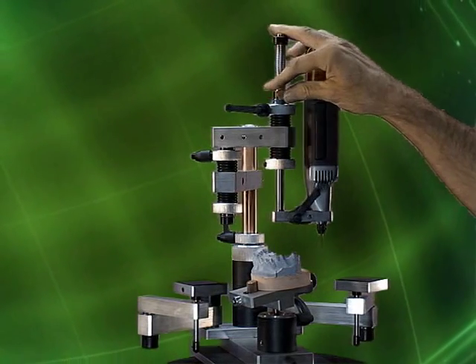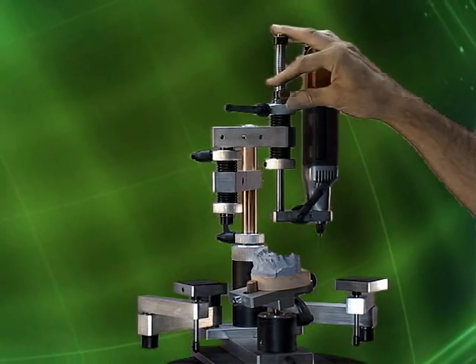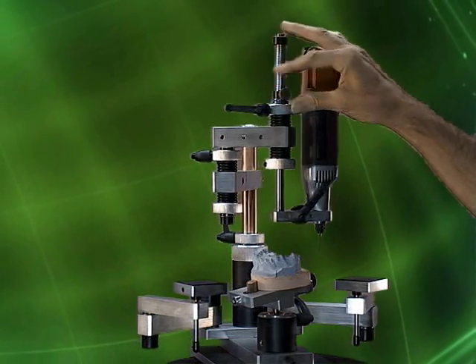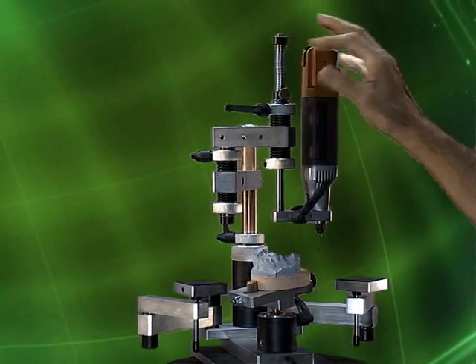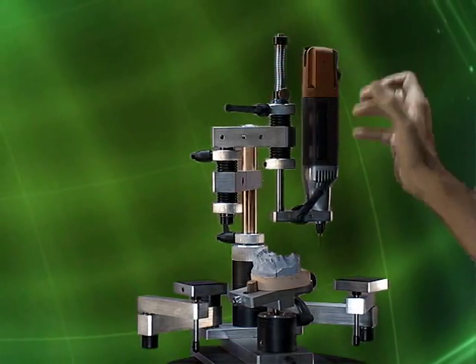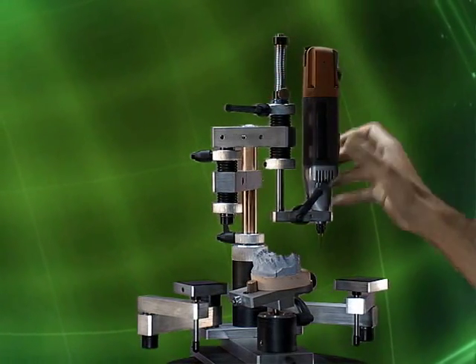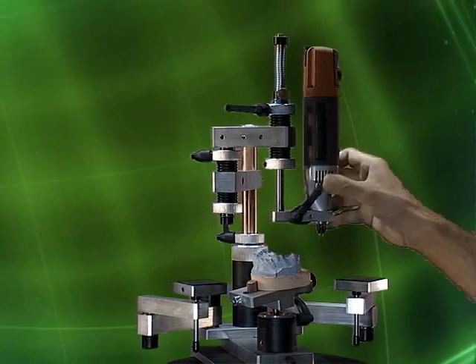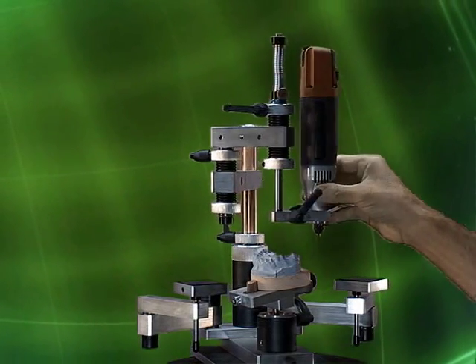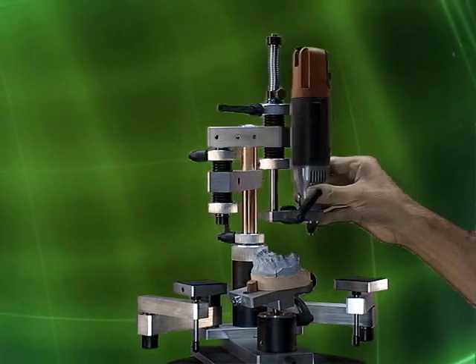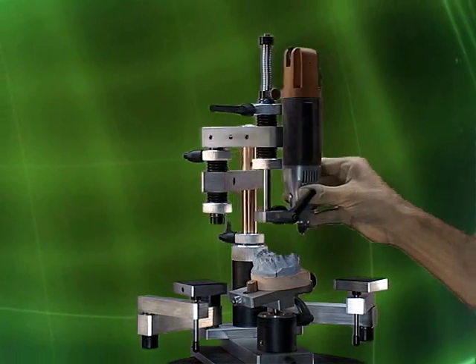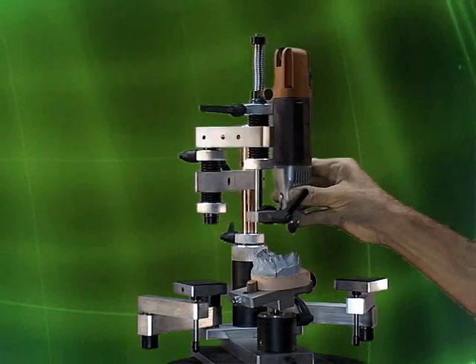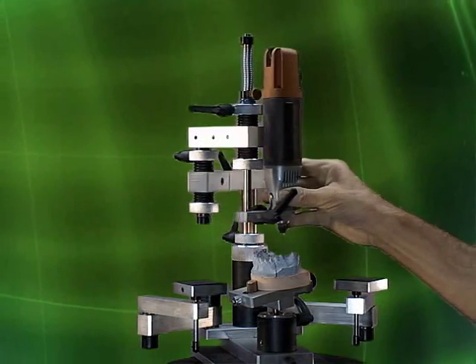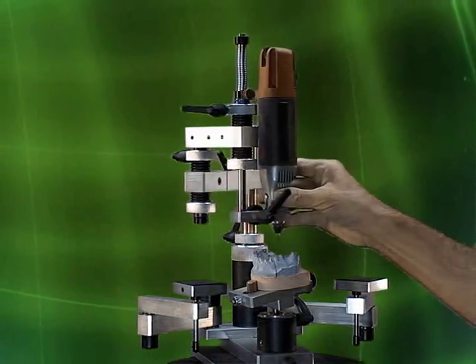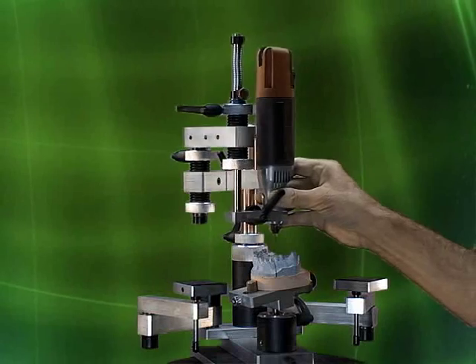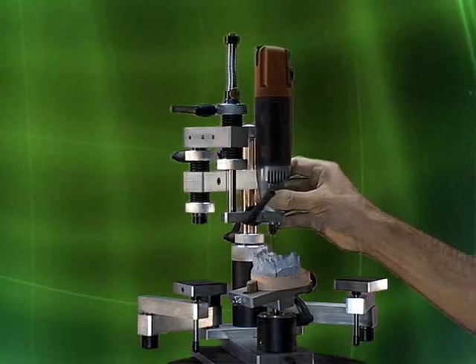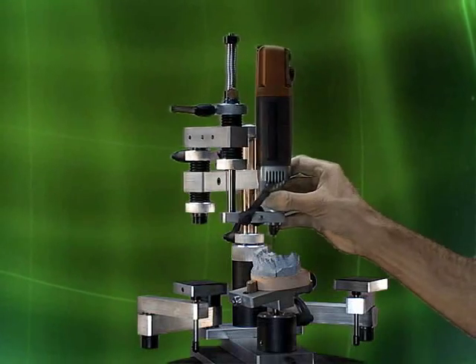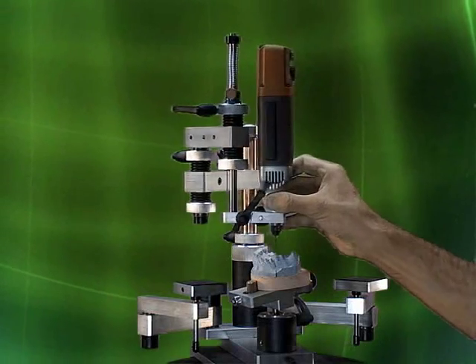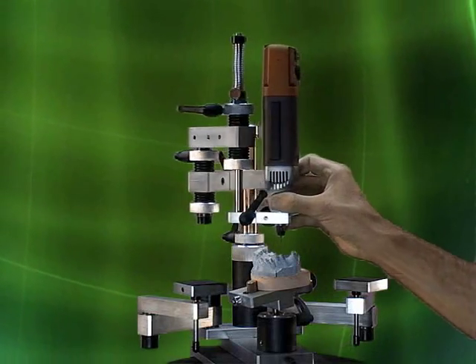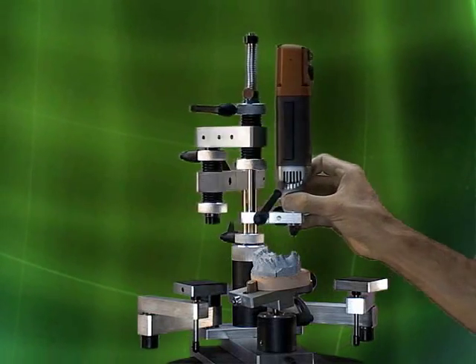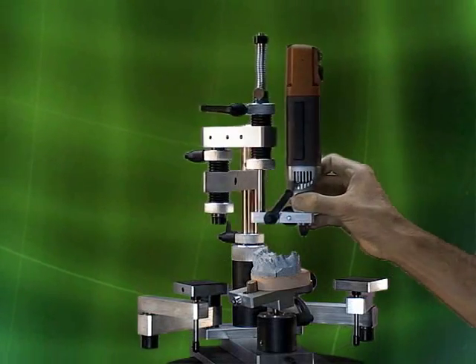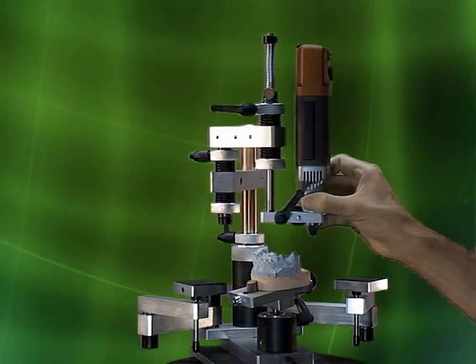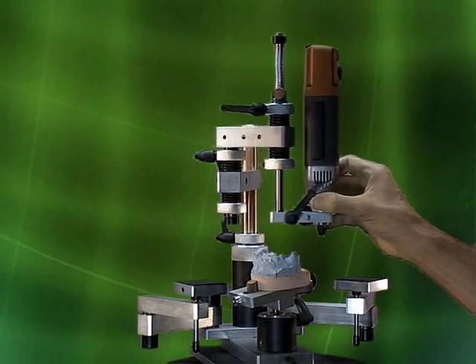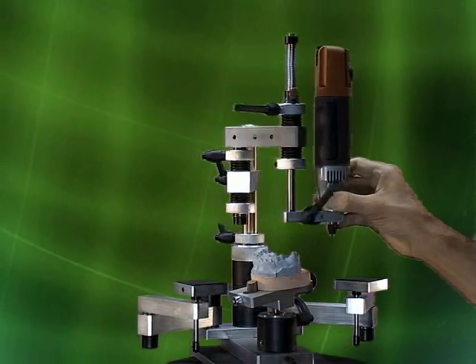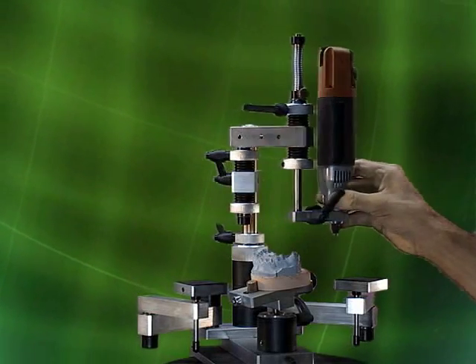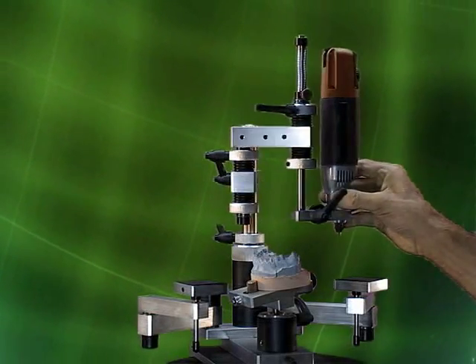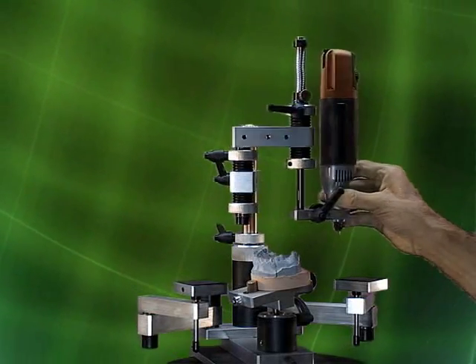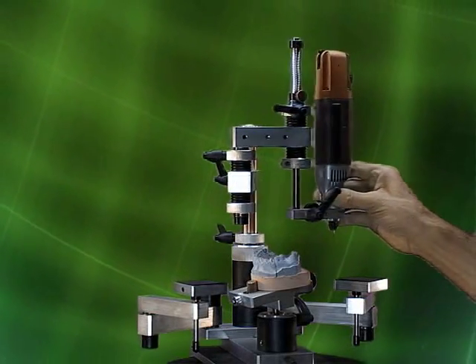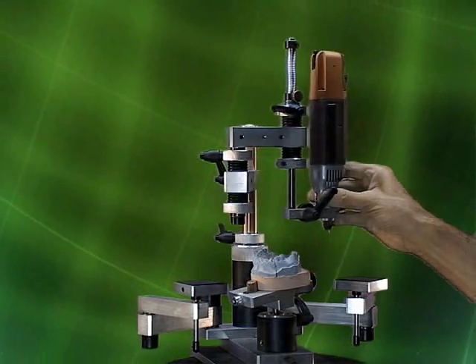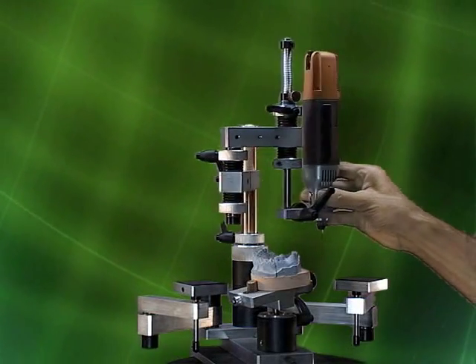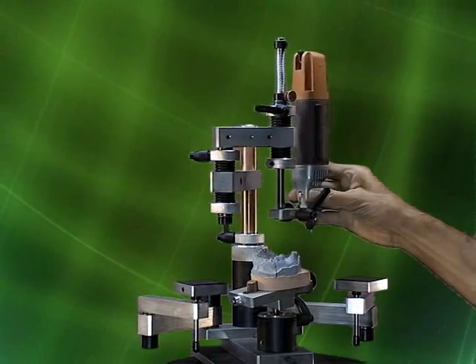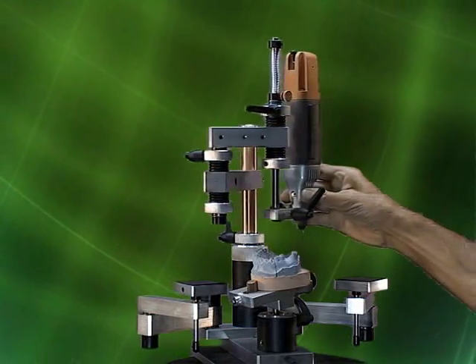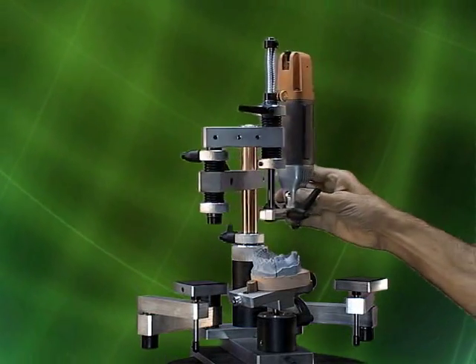A good example would be milling a lingual shelf. You don't want the height to vary from the mesial to the distal.